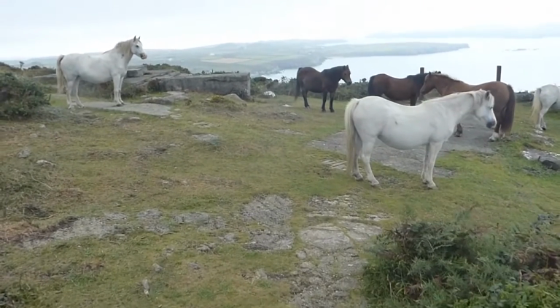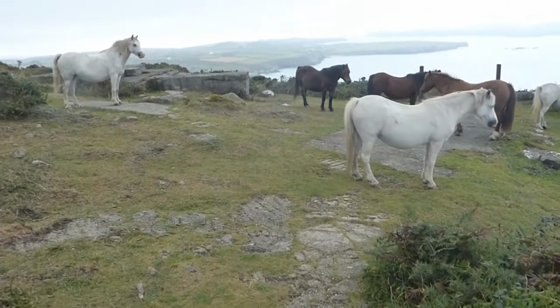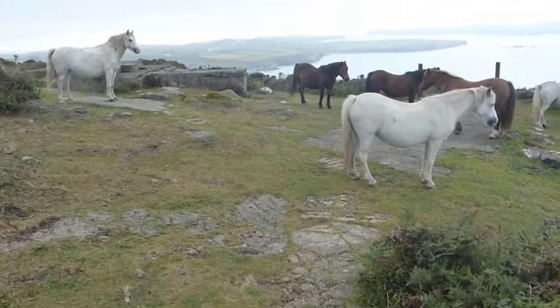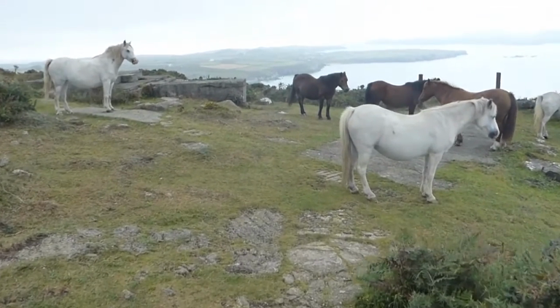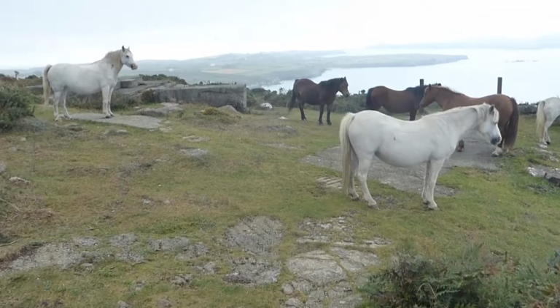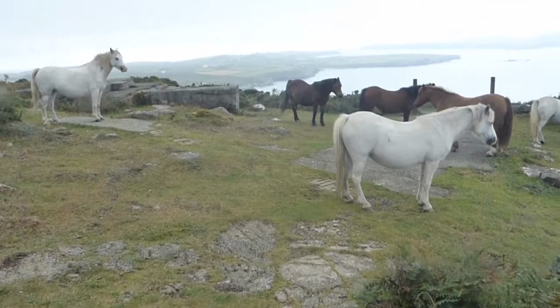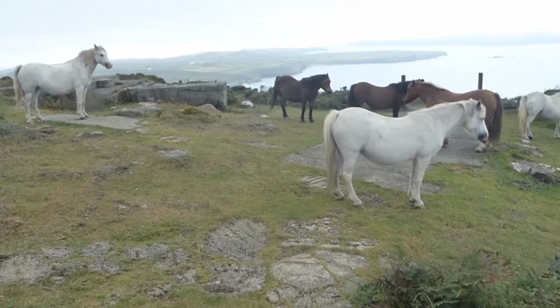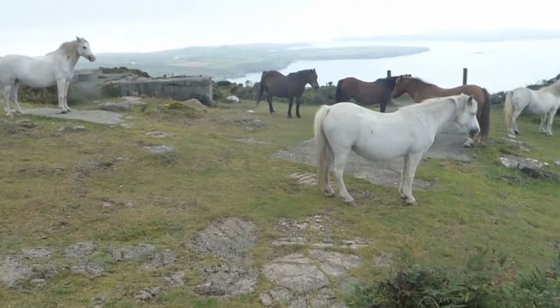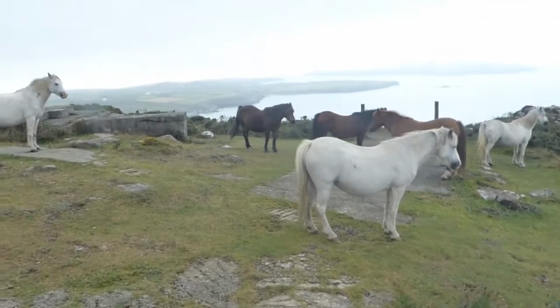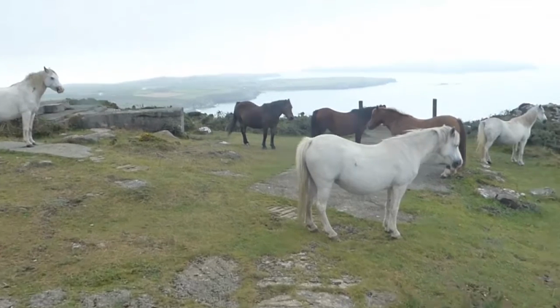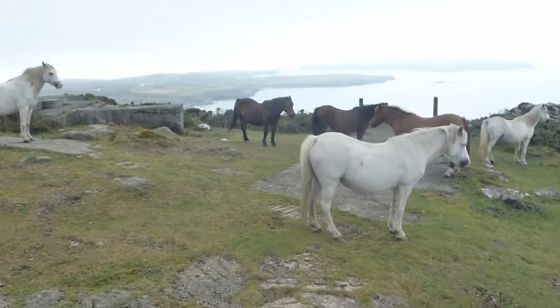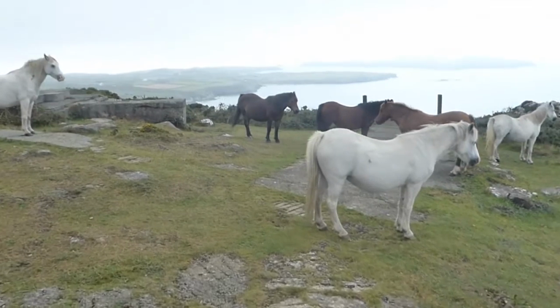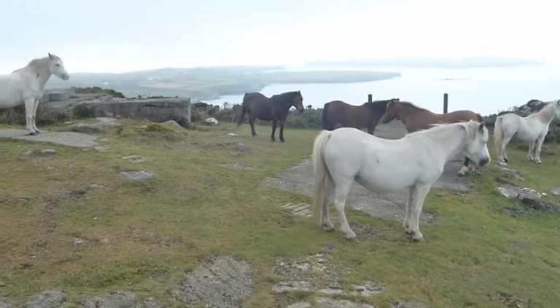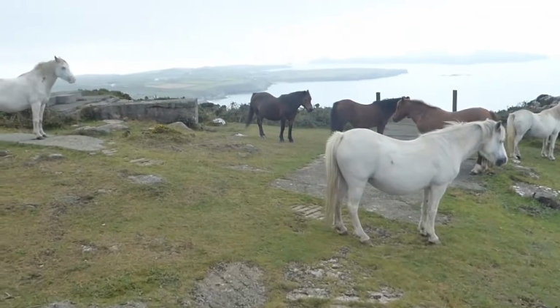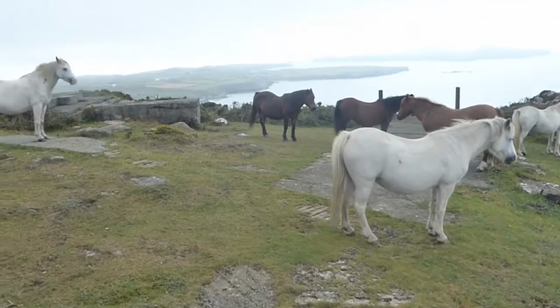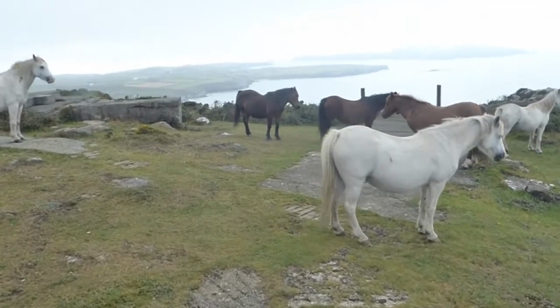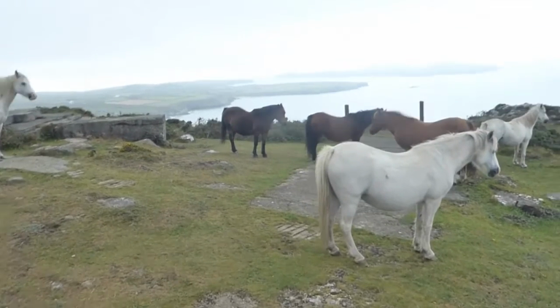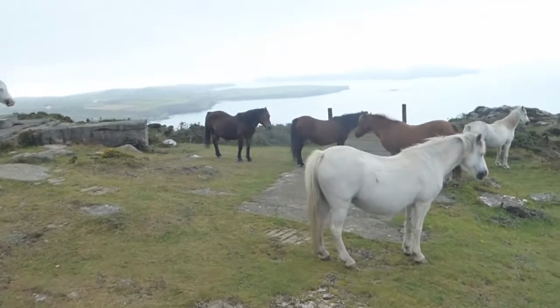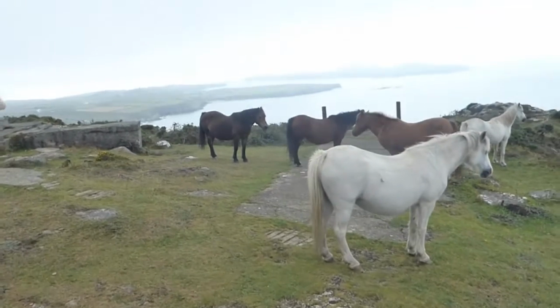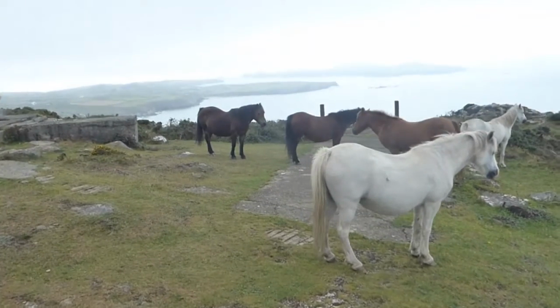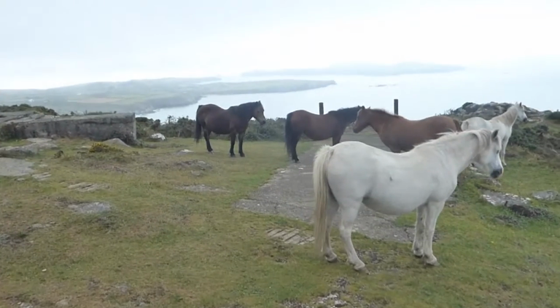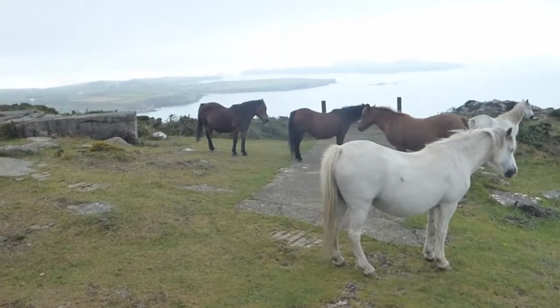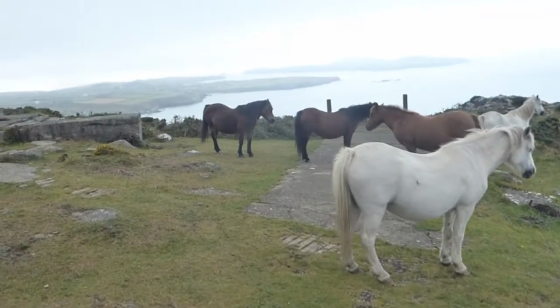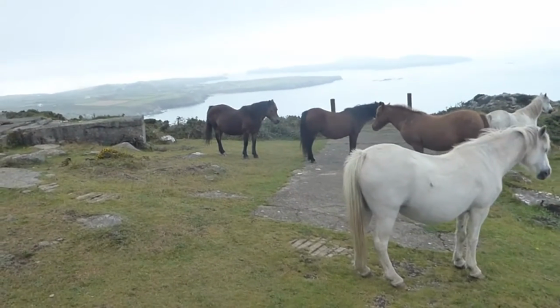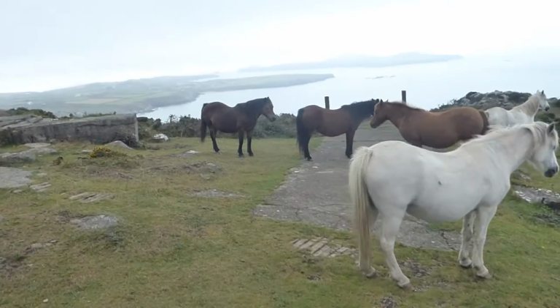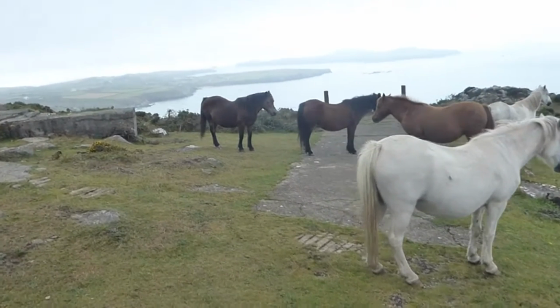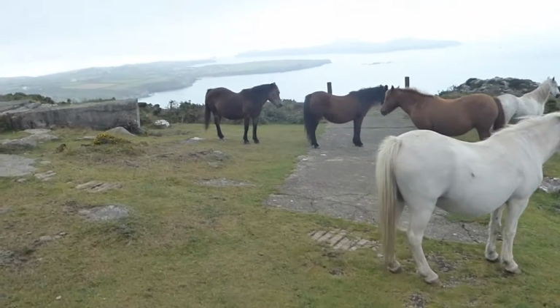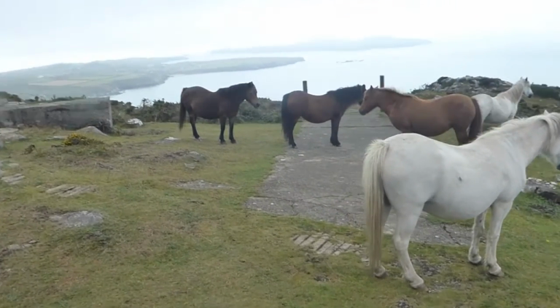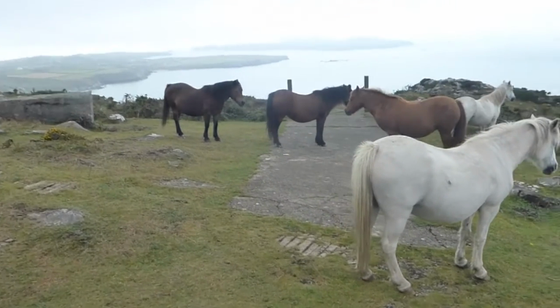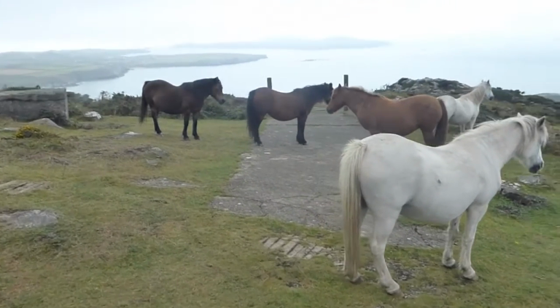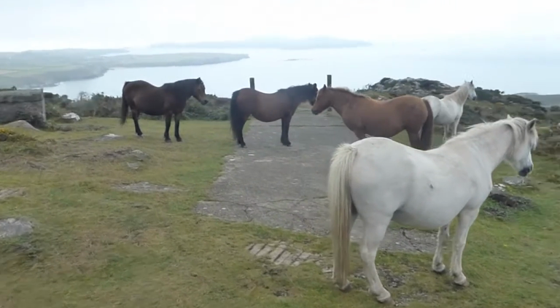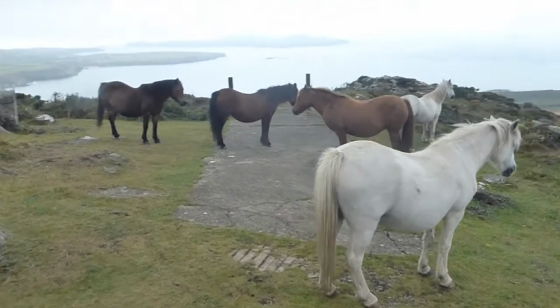Here's a group of wild ponies on the path. It doesn't look as if they're going to move to let us past.